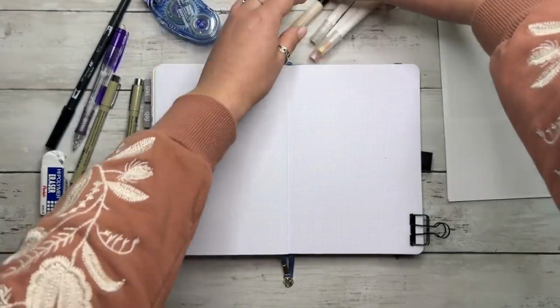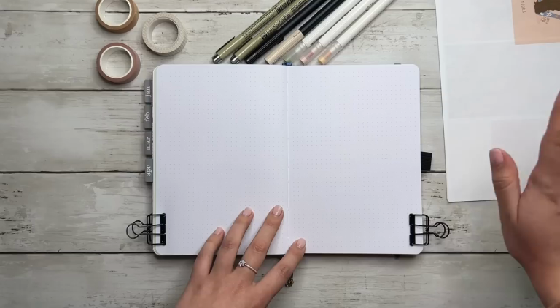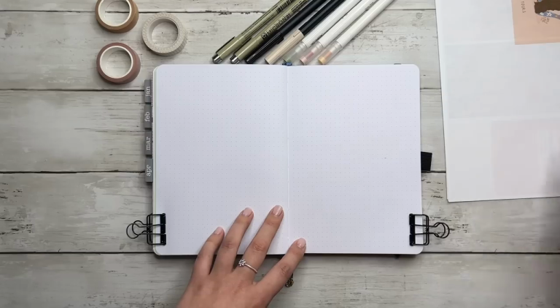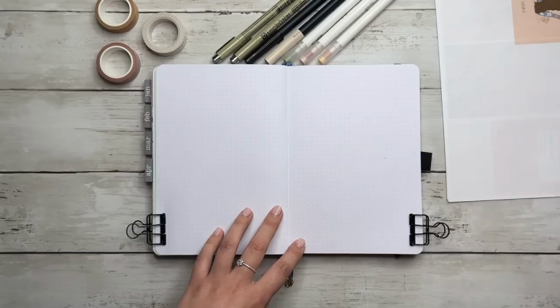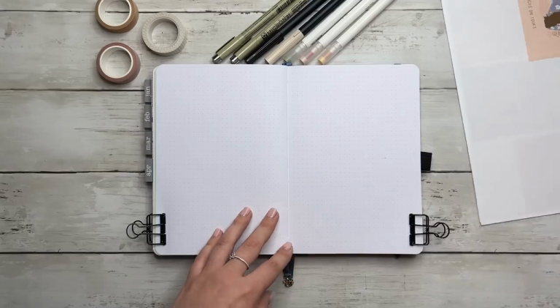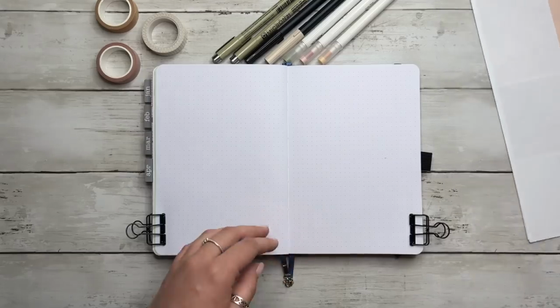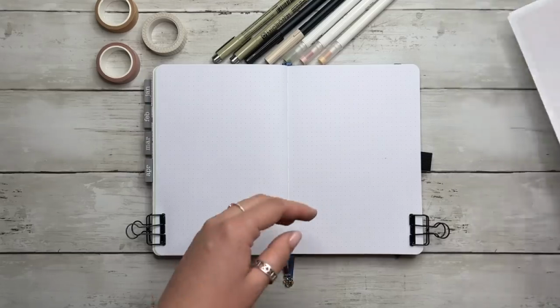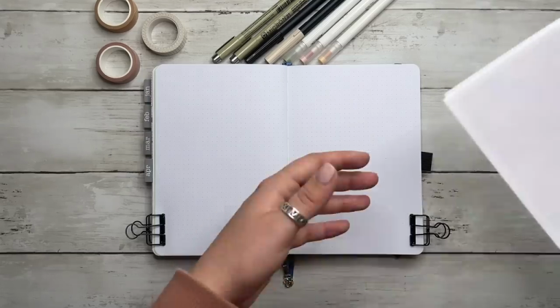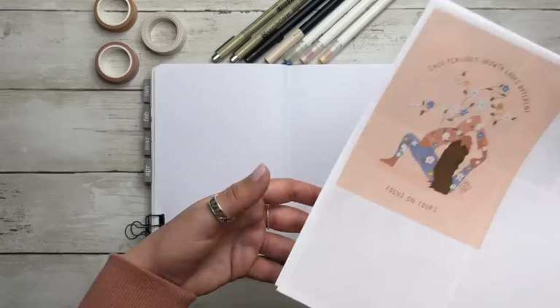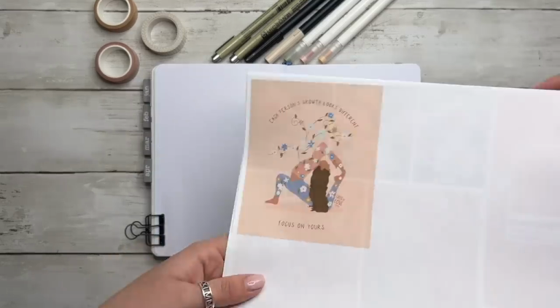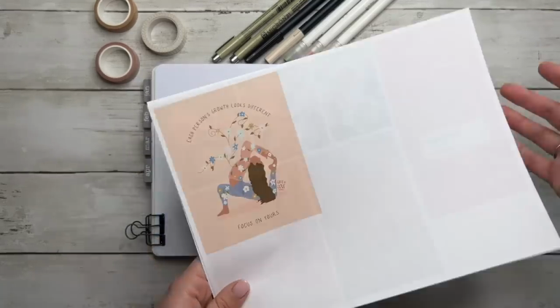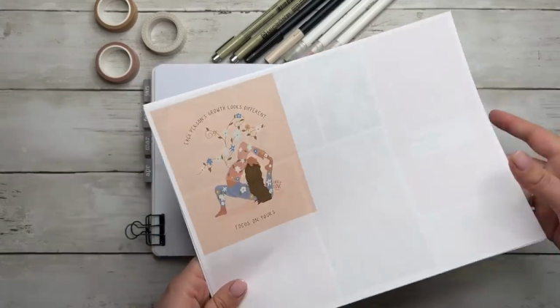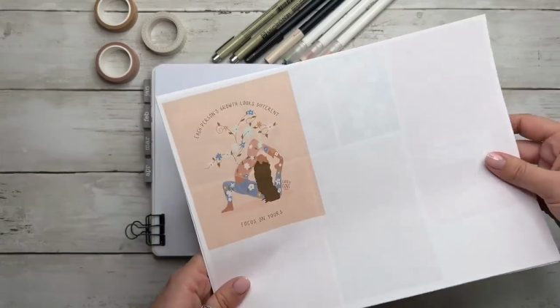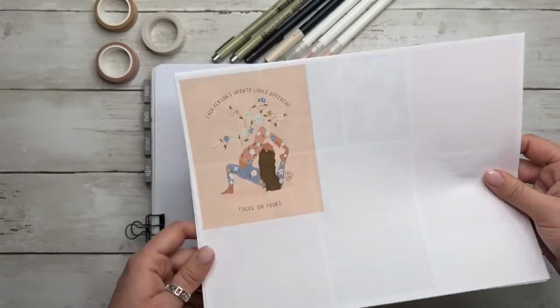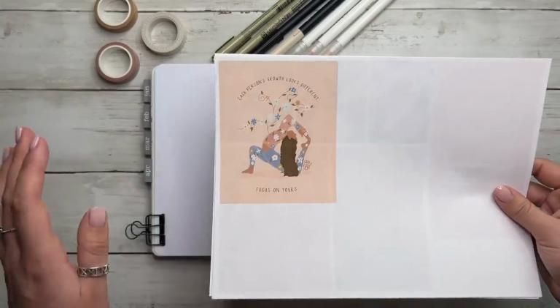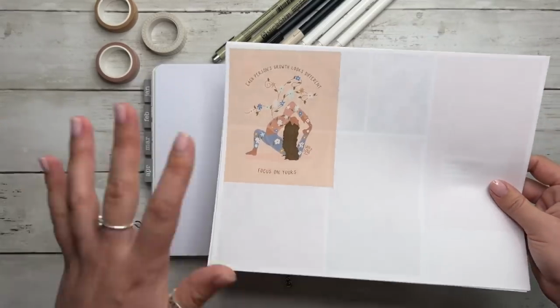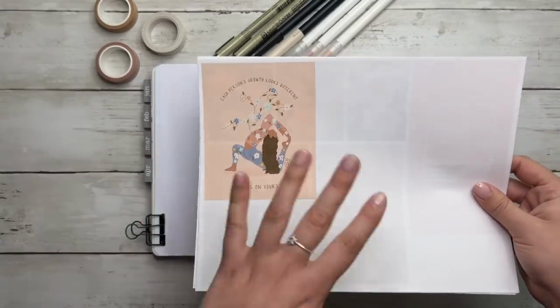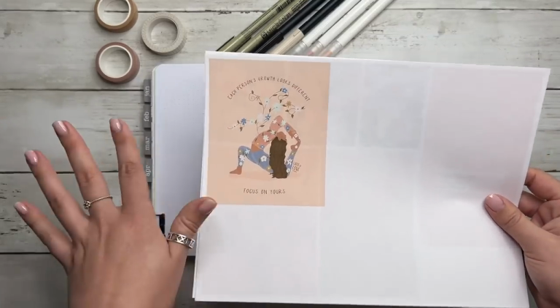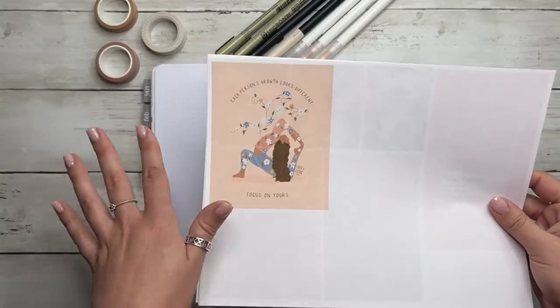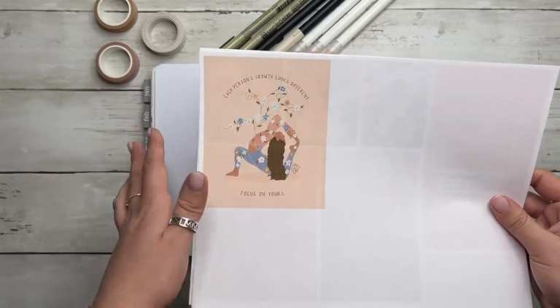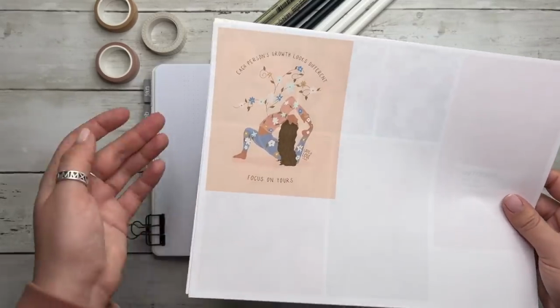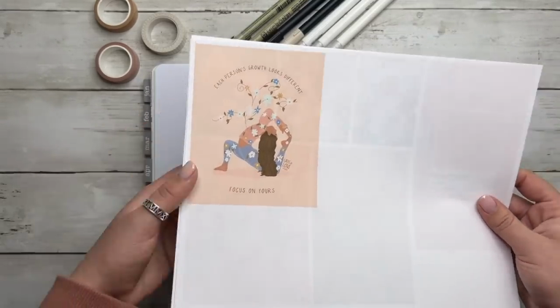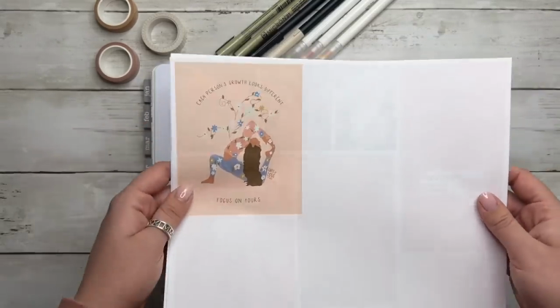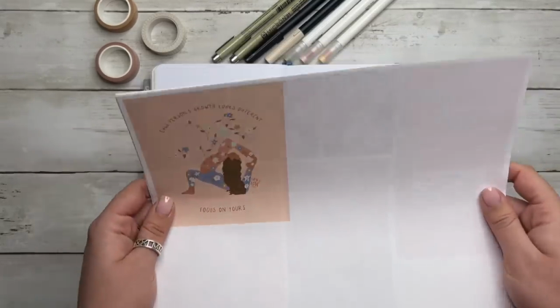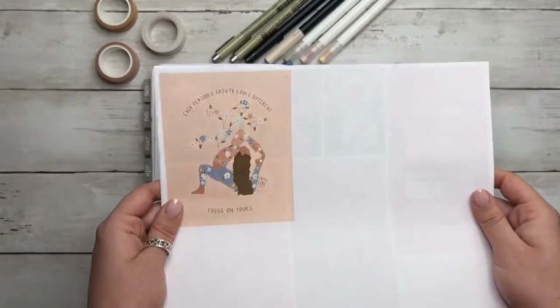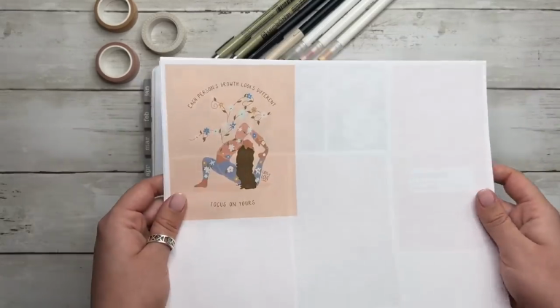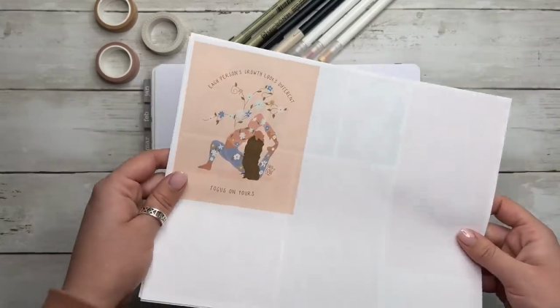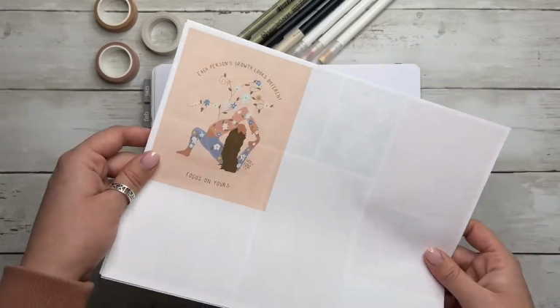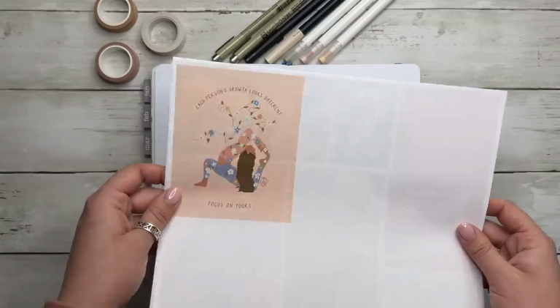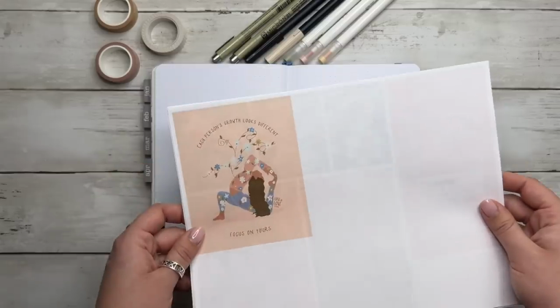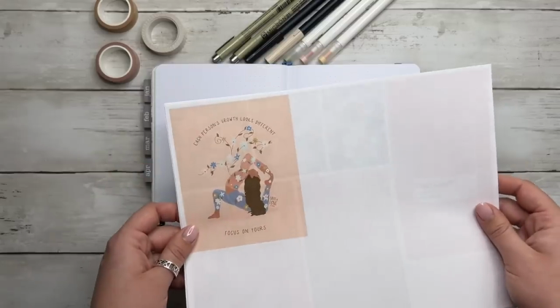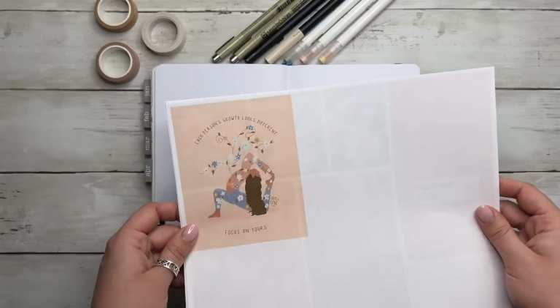Now I'm going to go through and cut all these pictures out, so I'm going to speed this up — enjoy the music and we'll start collaging.